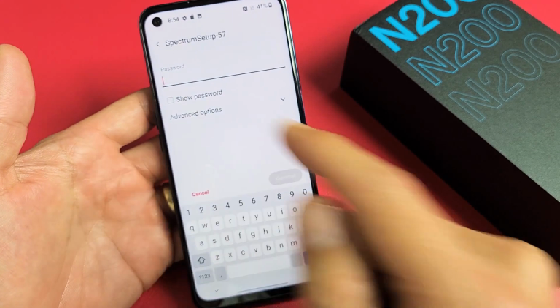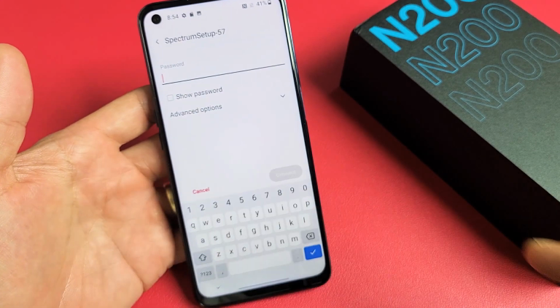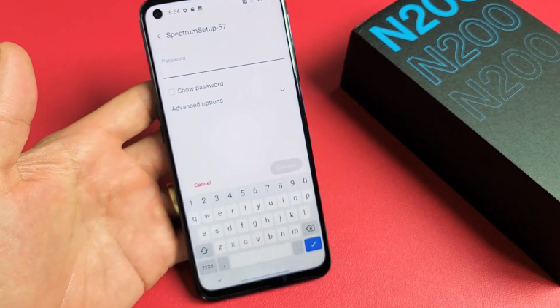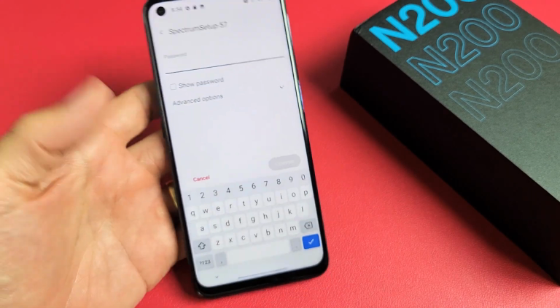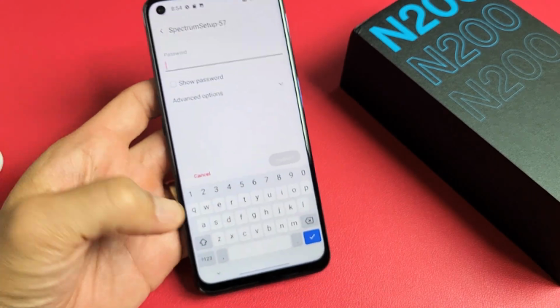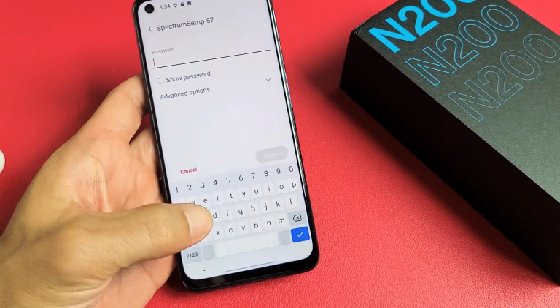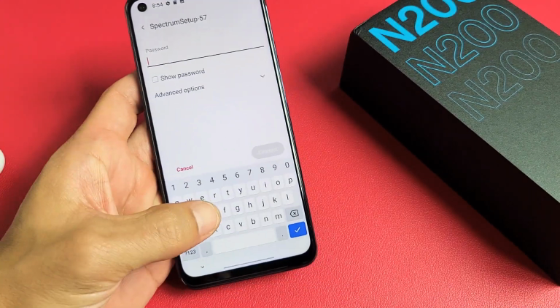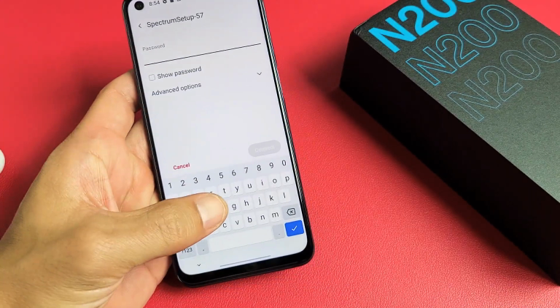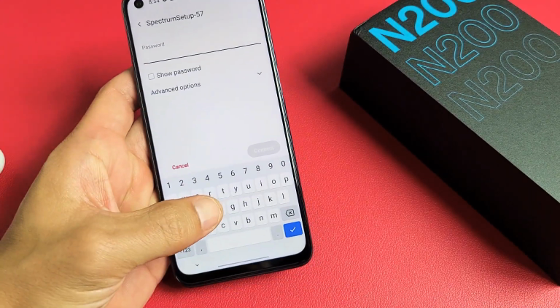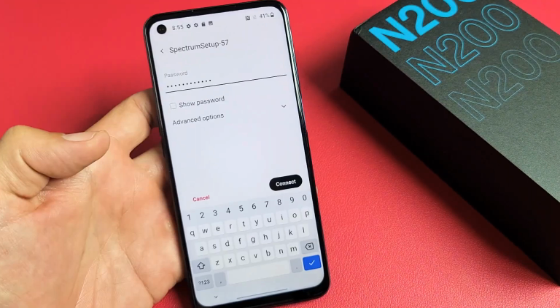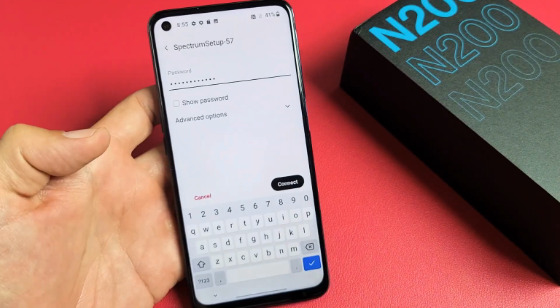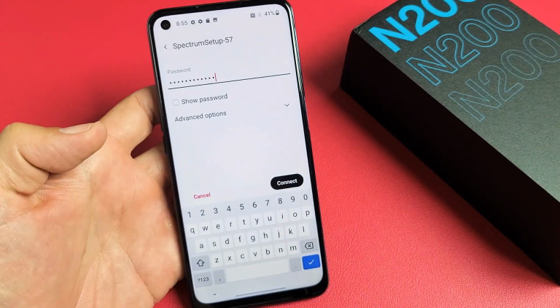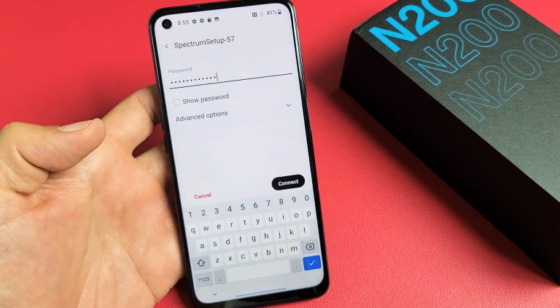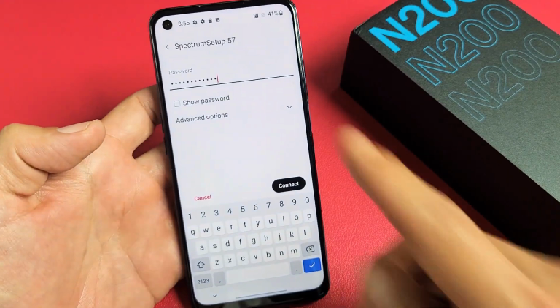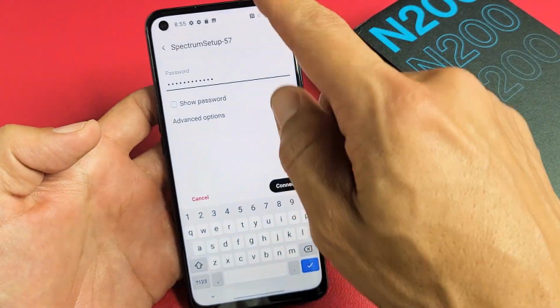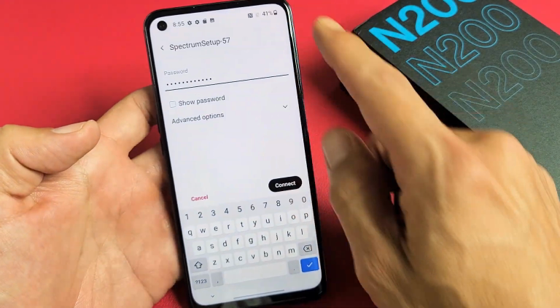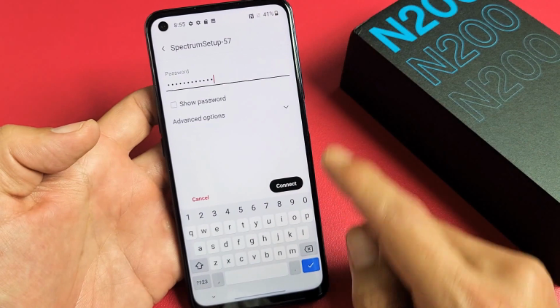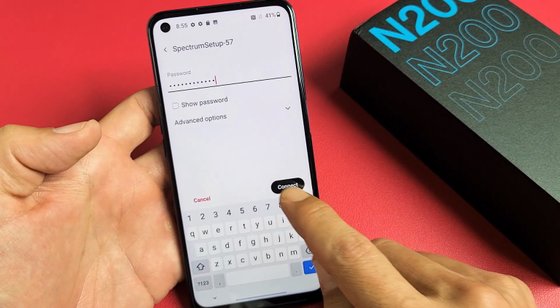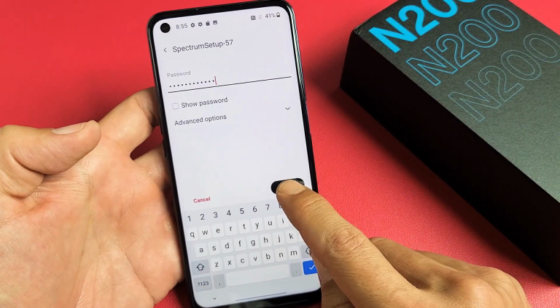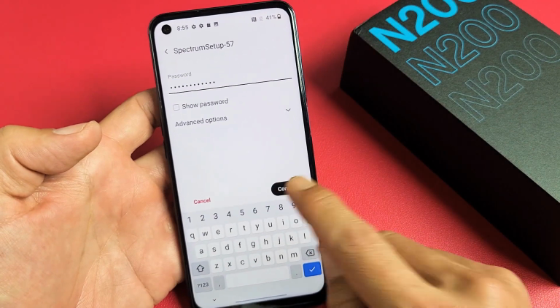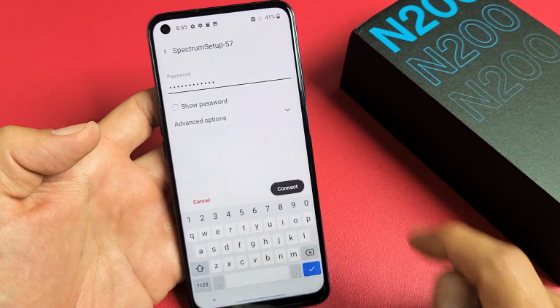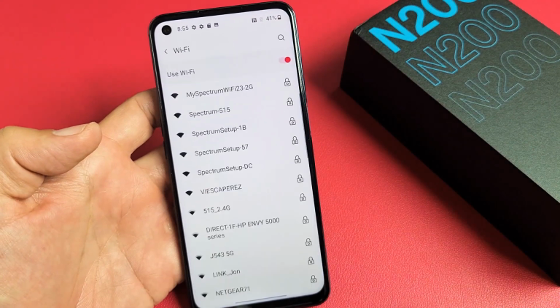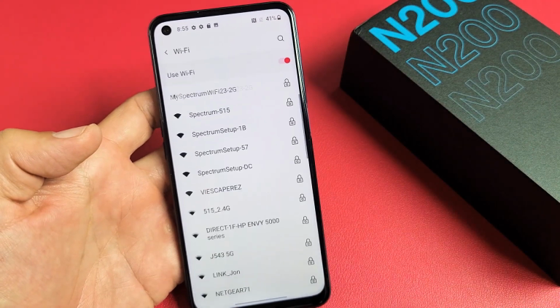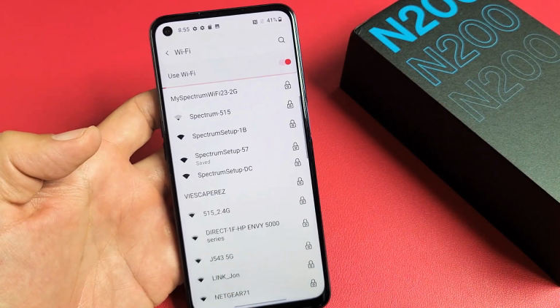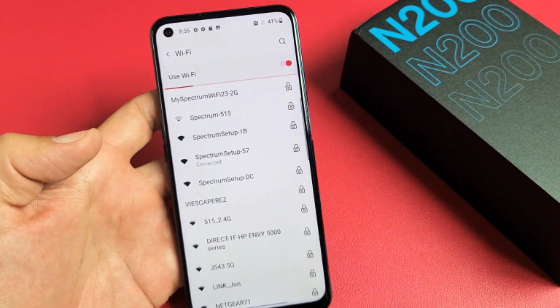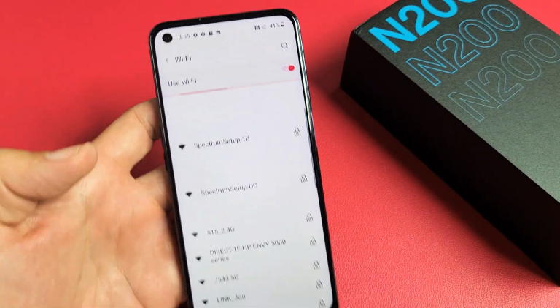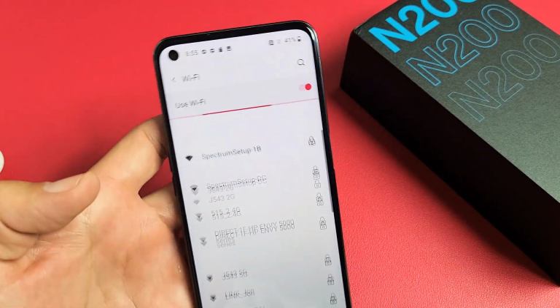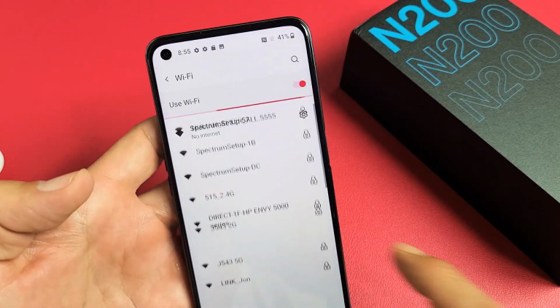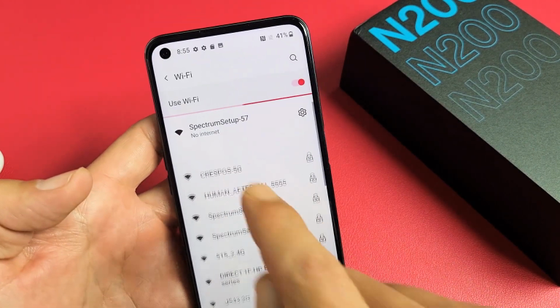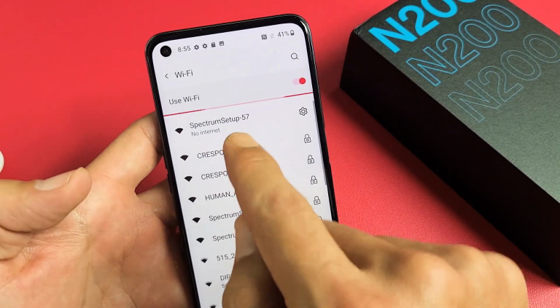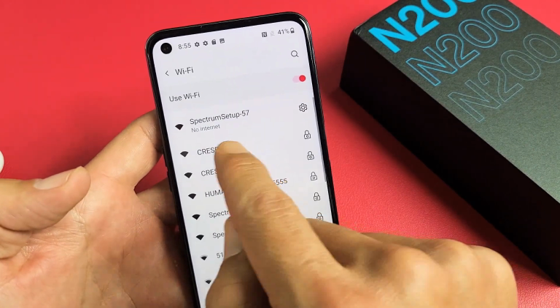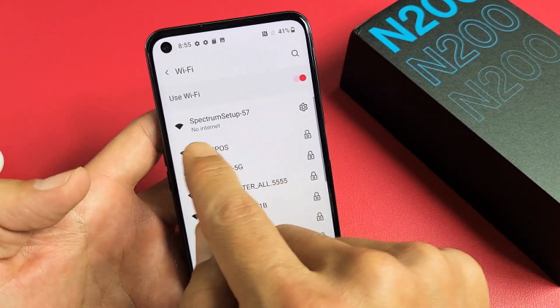Let me go ahead and put in my password. After you put in your password, just tap on connect and give it one second here.